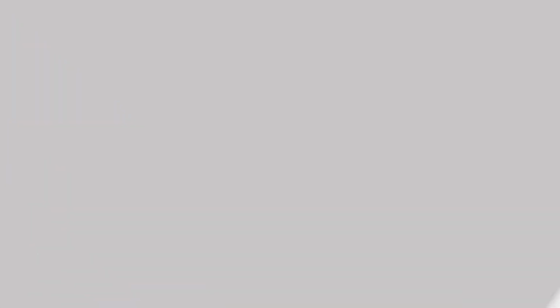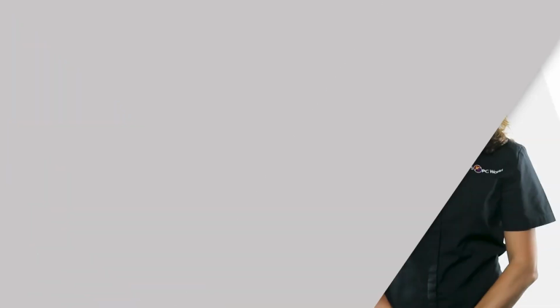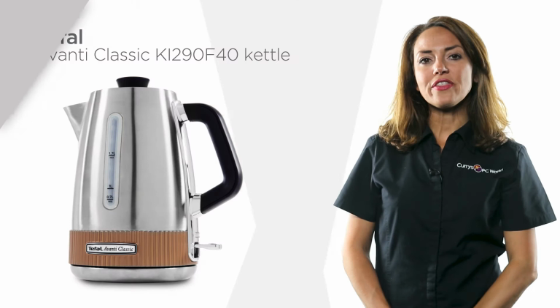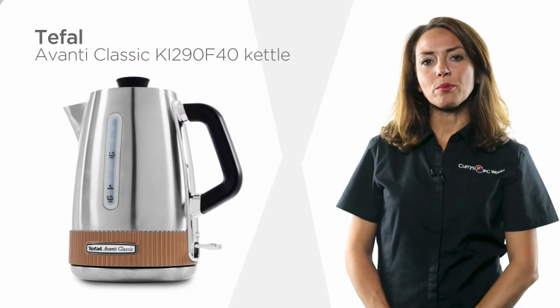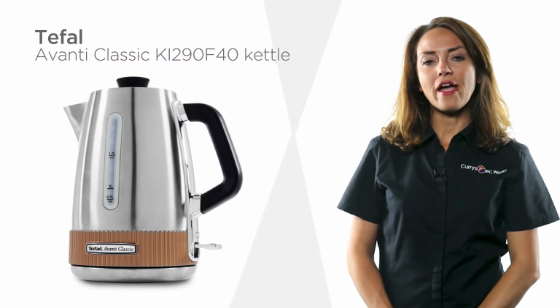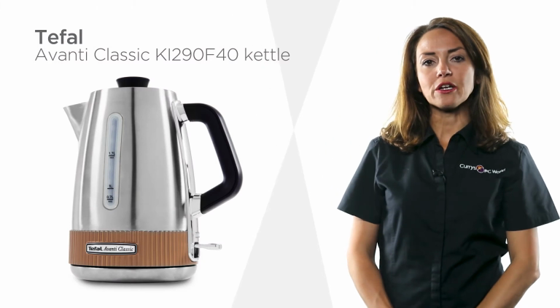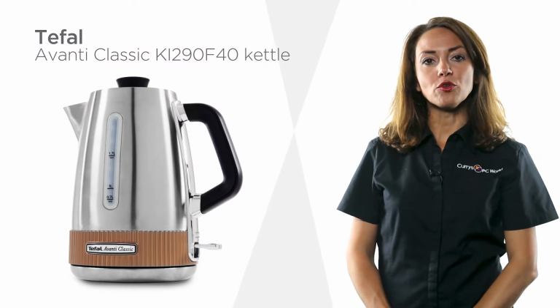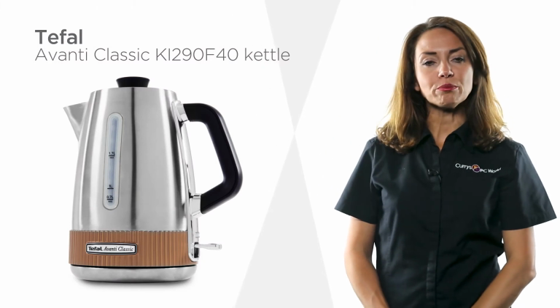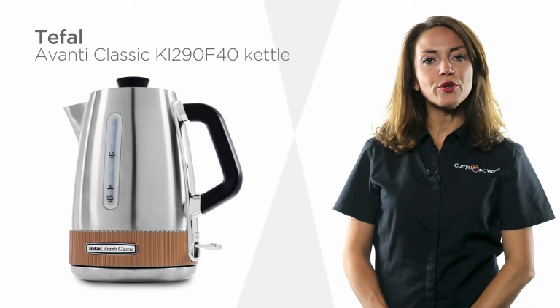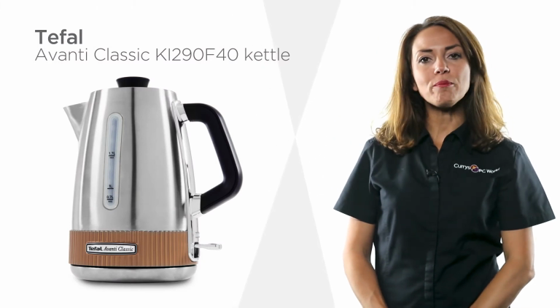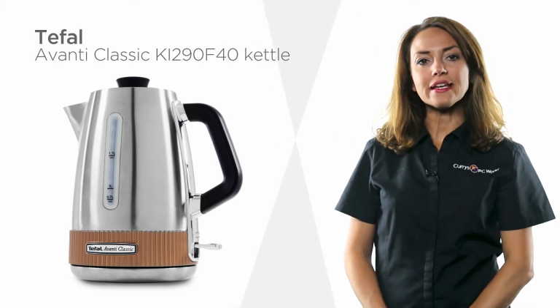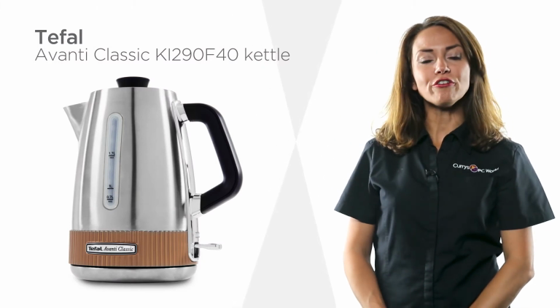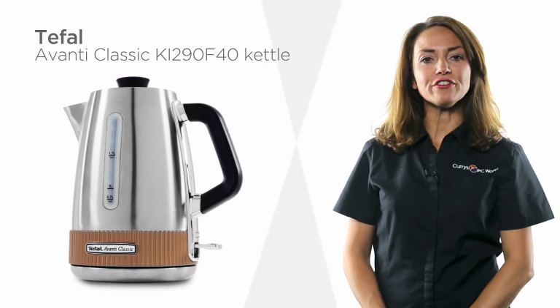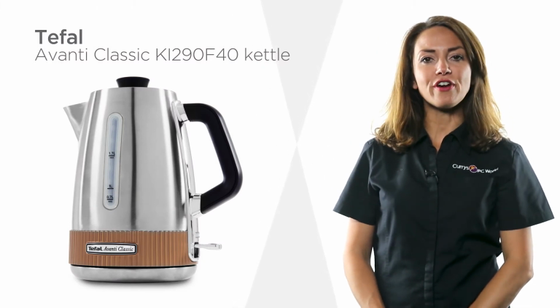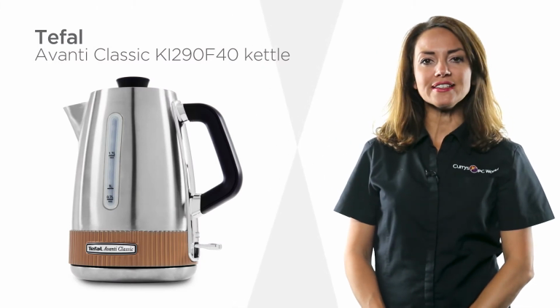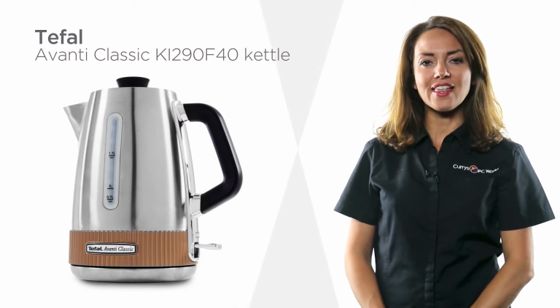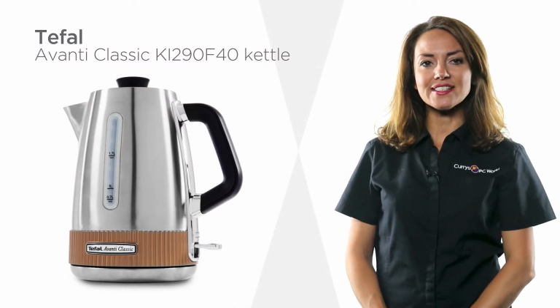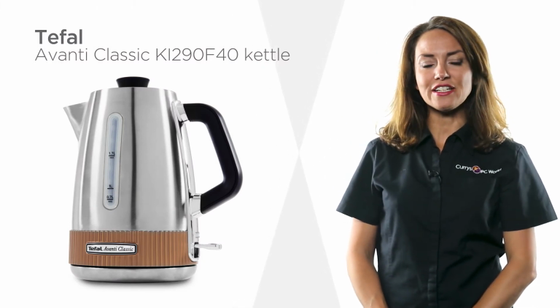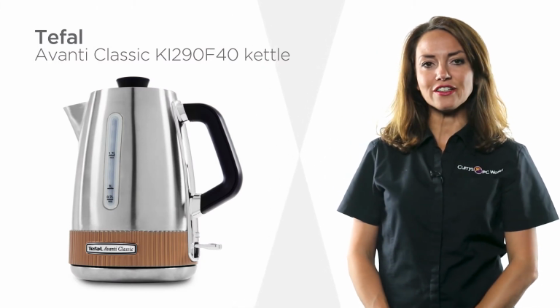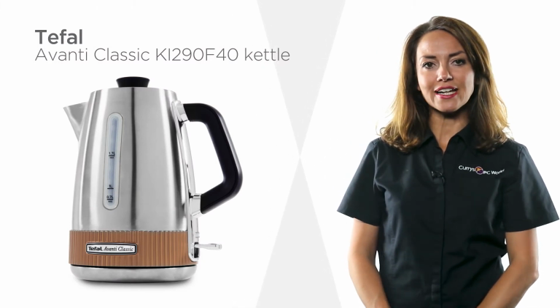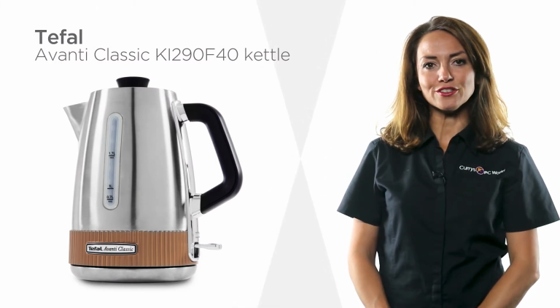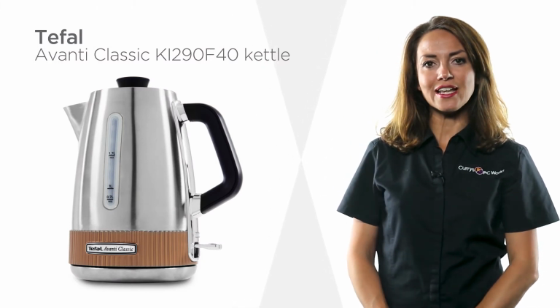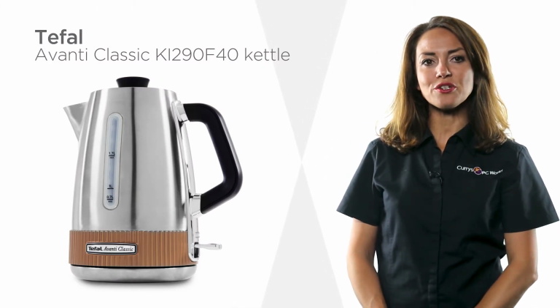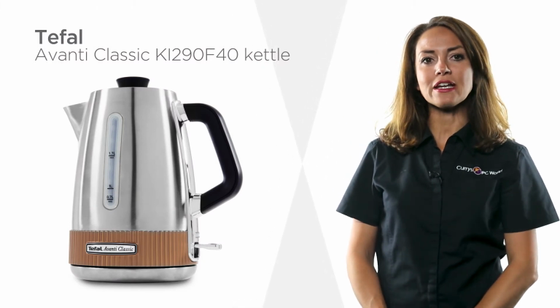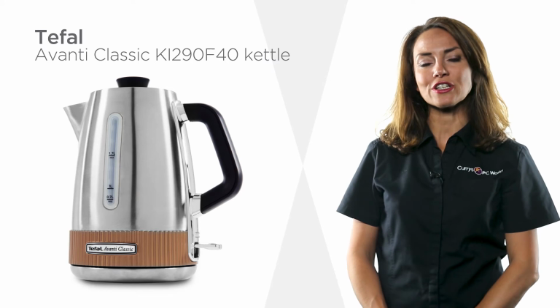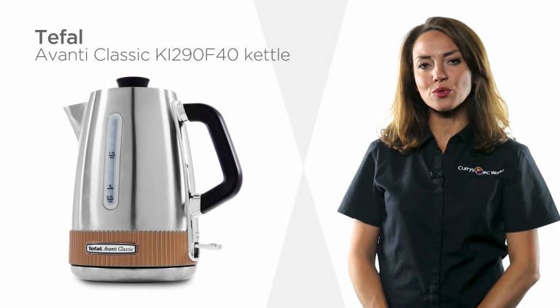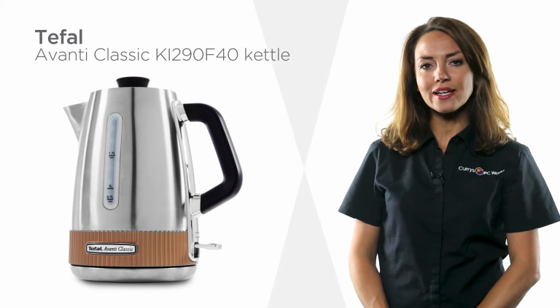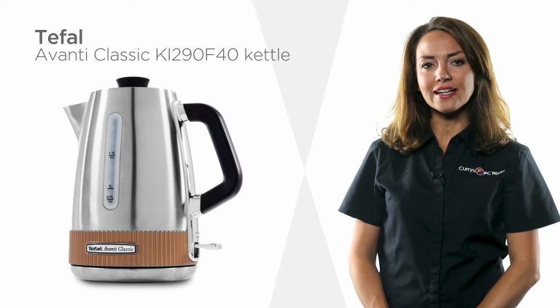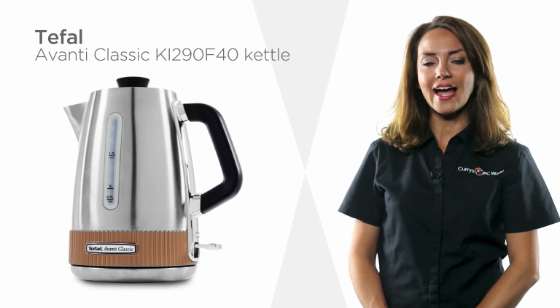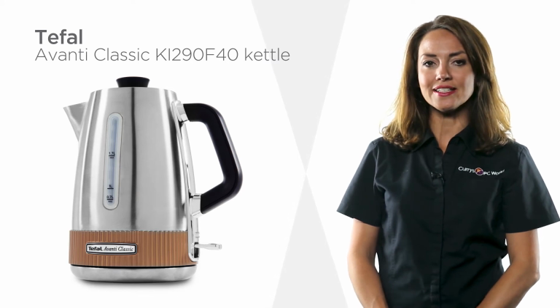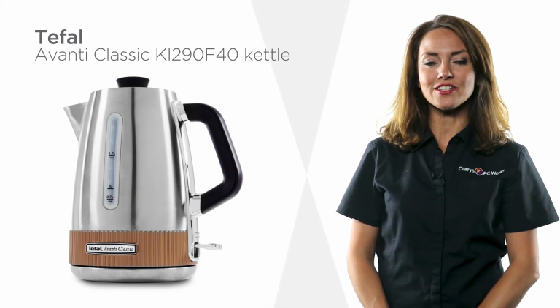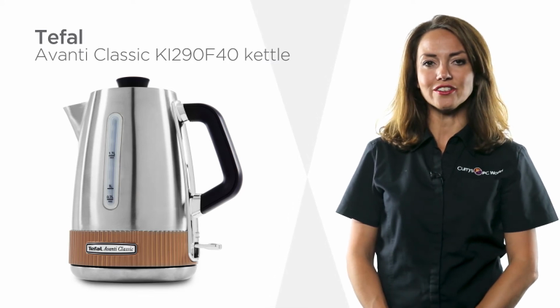Whether you're preparing a morning brew or making coffee for friends, this T-Fal kettle lets you make drinks quickly and in style.